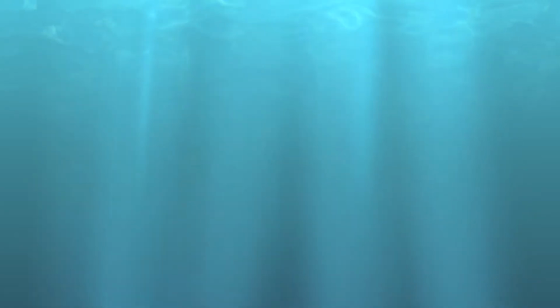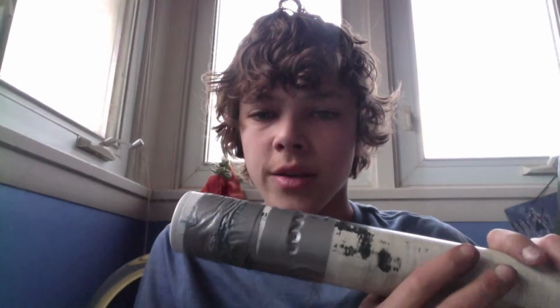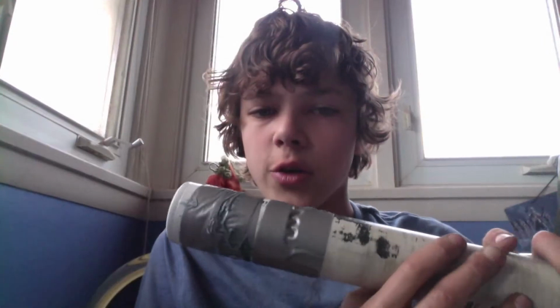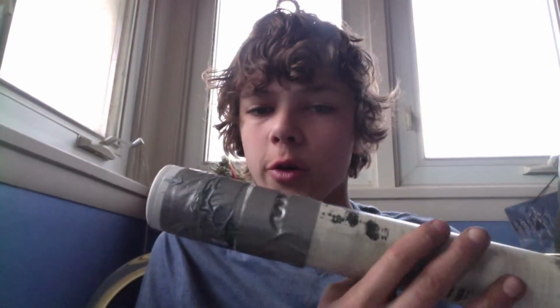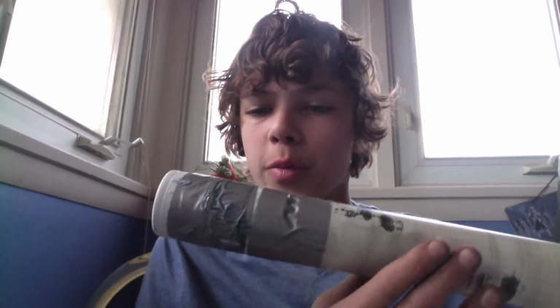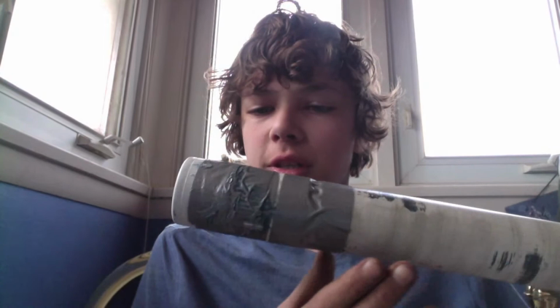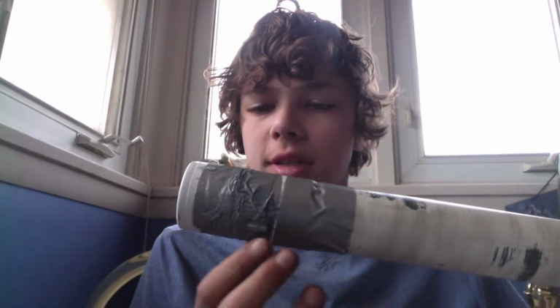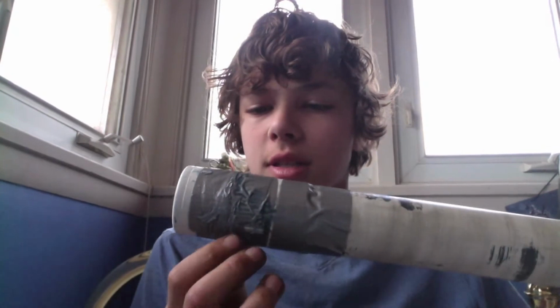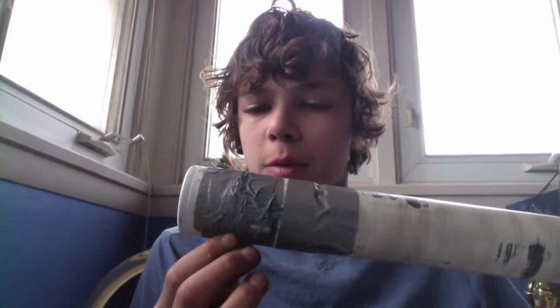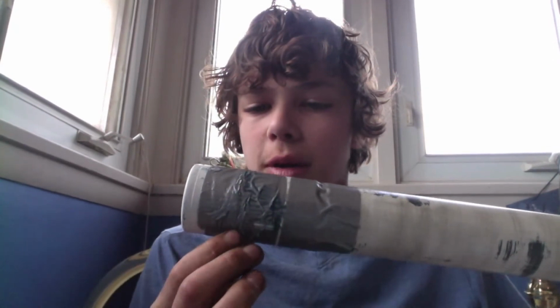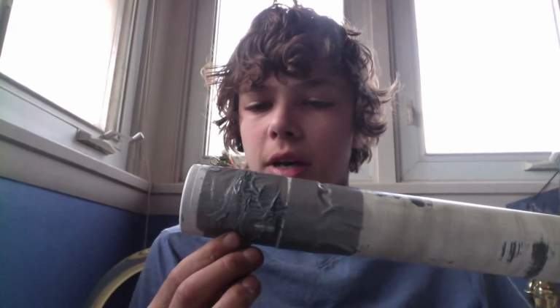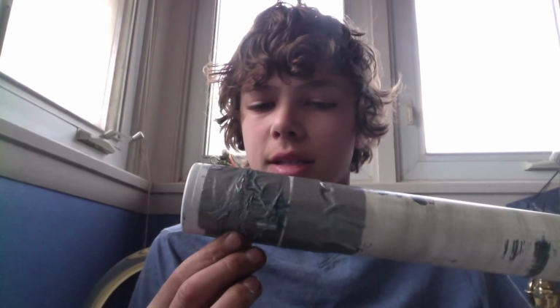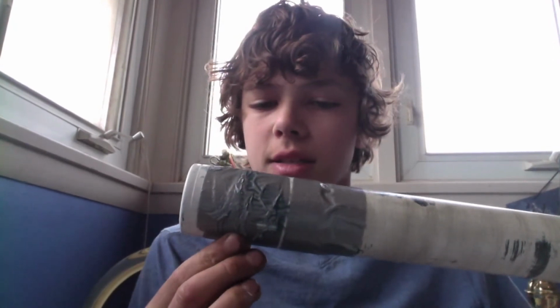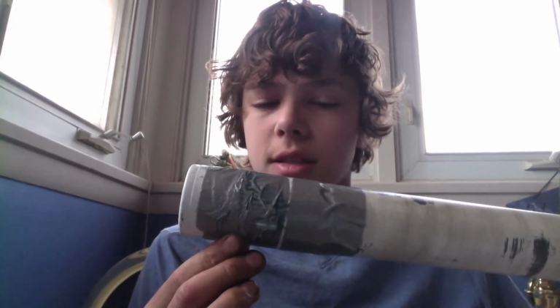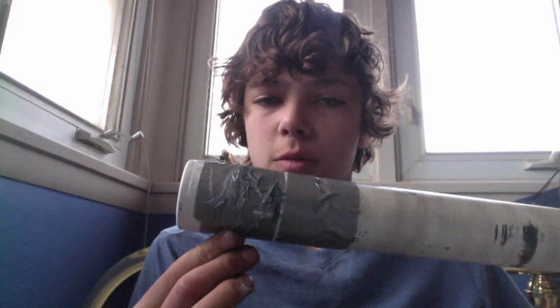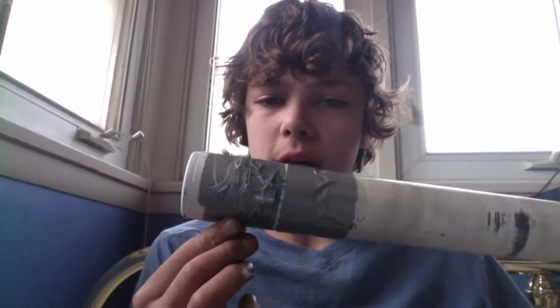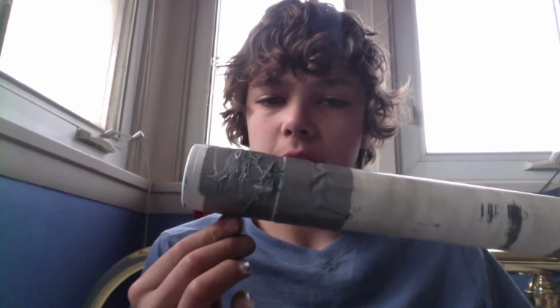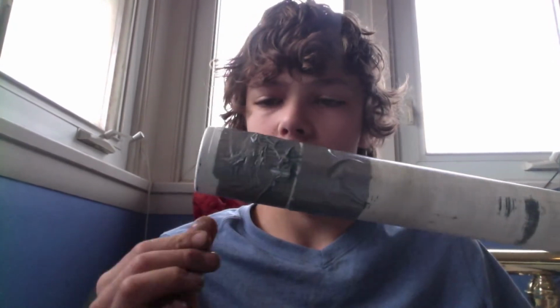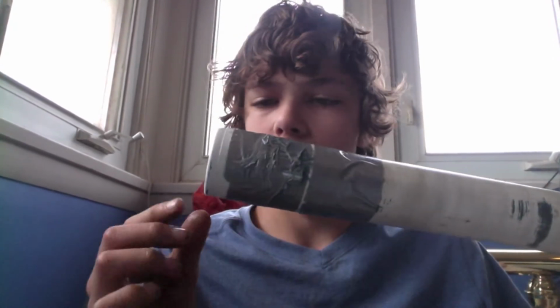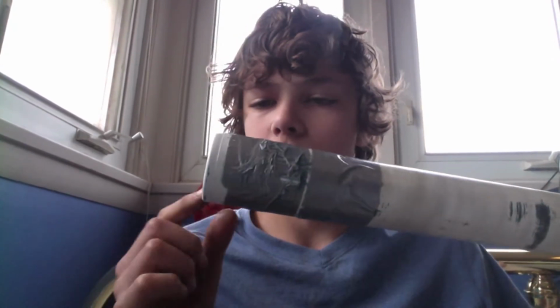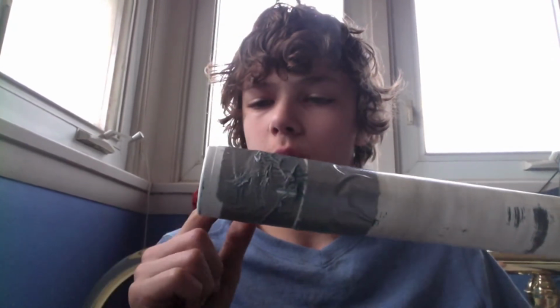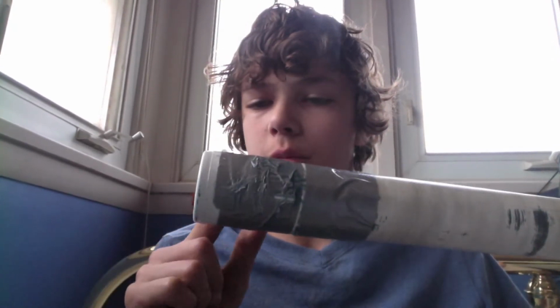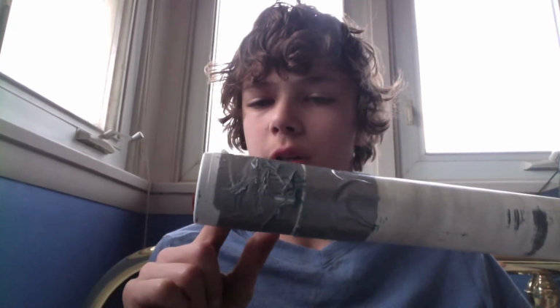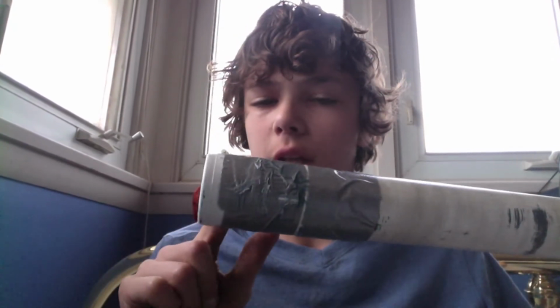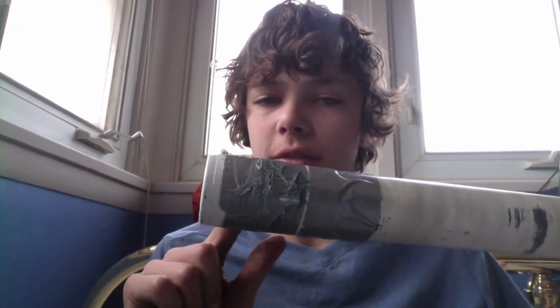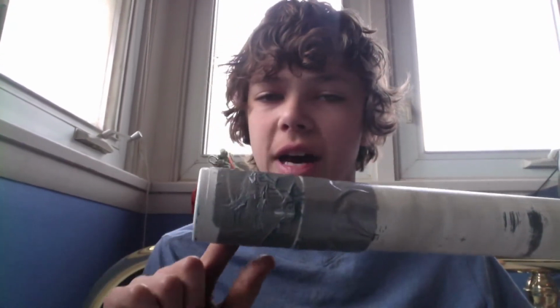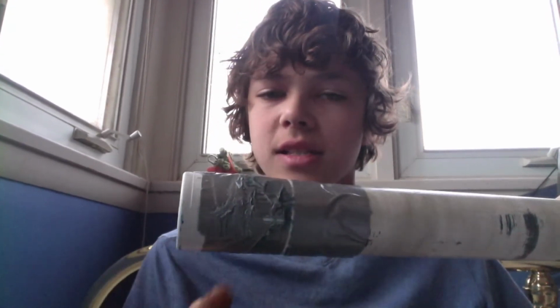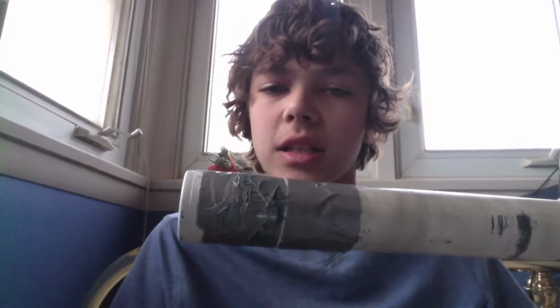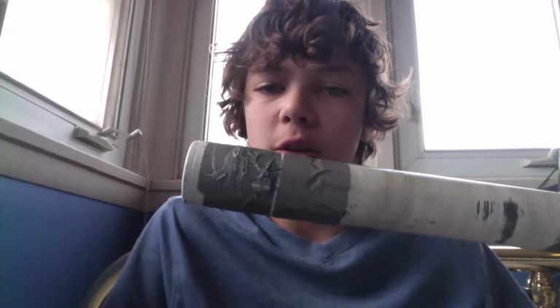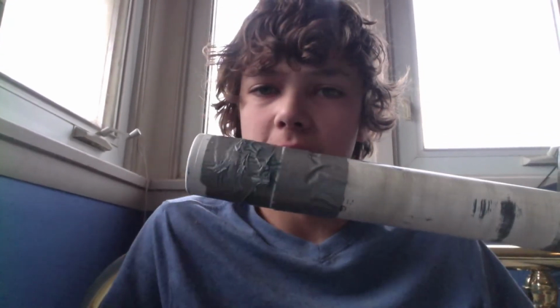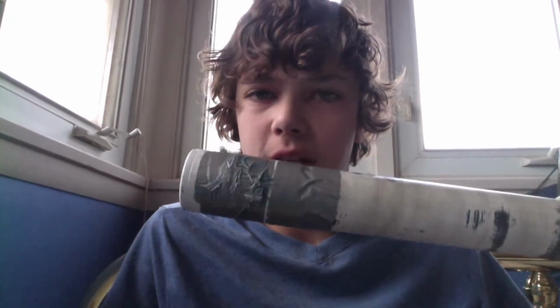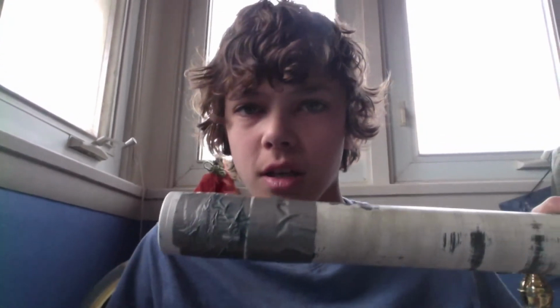Then you're going to put duct tape around it, as I did right here, and you're going to put a lot of Vaseline around it.